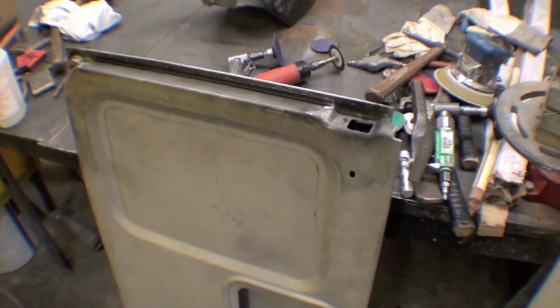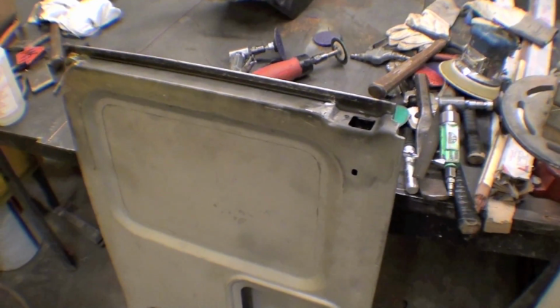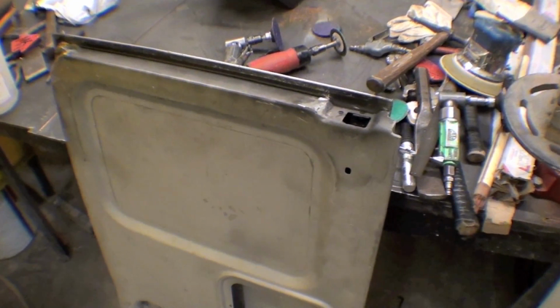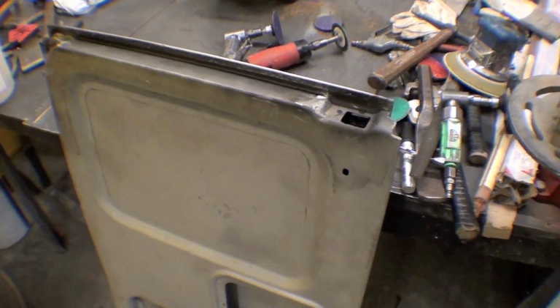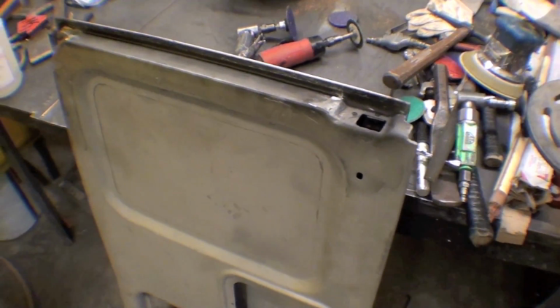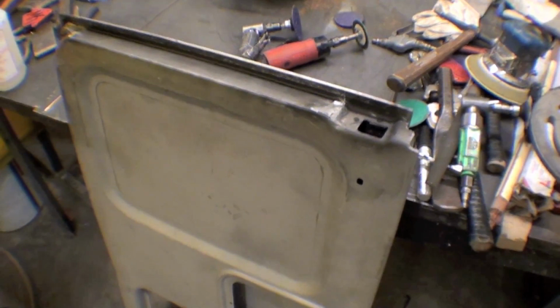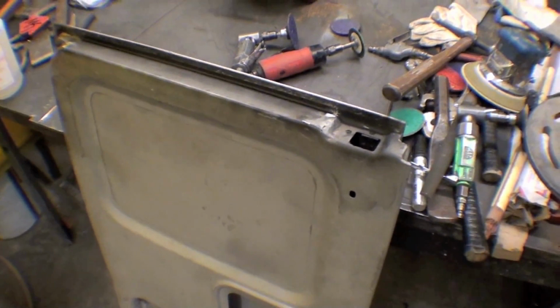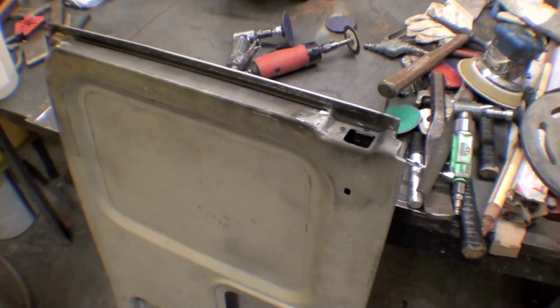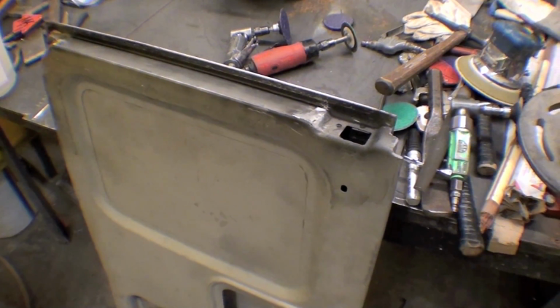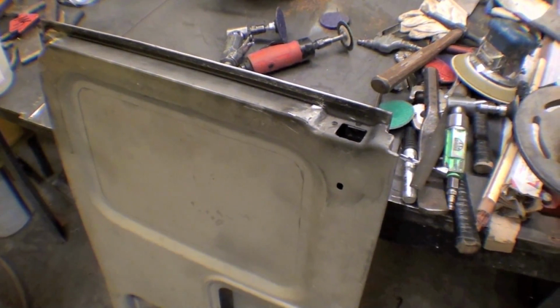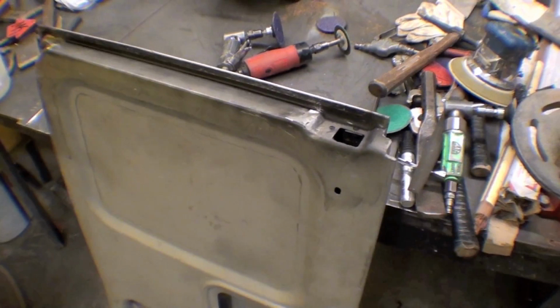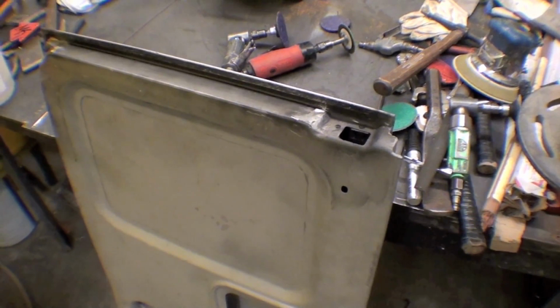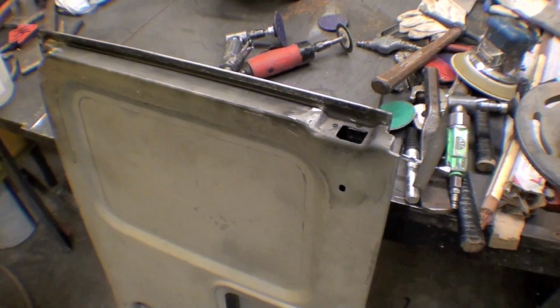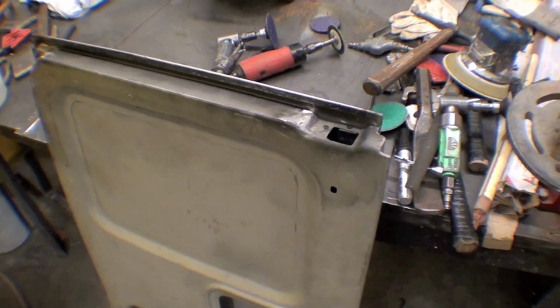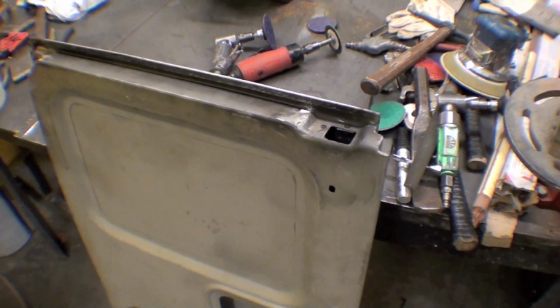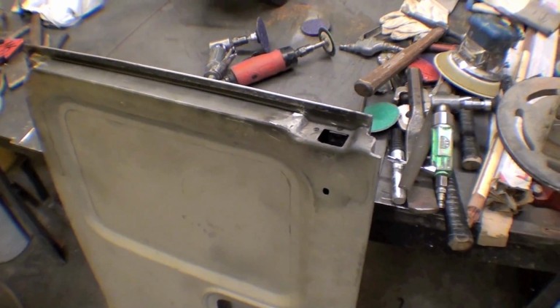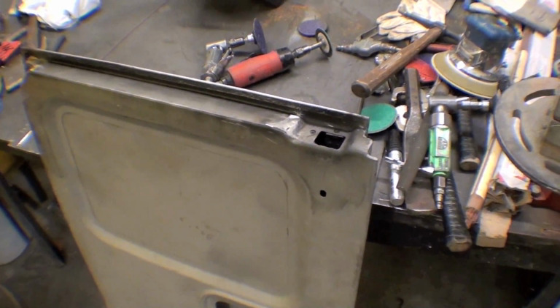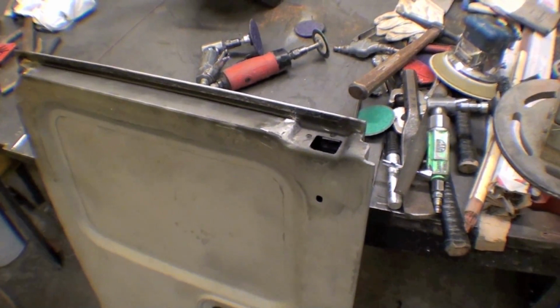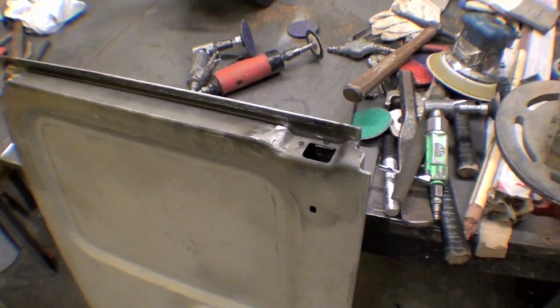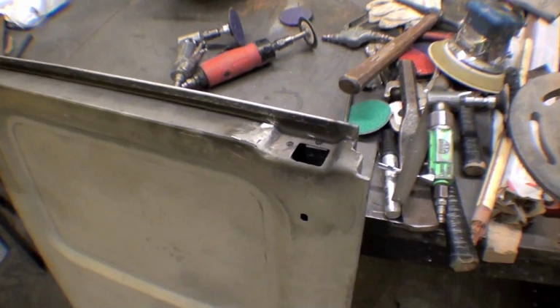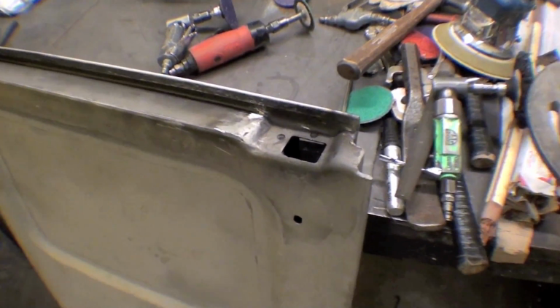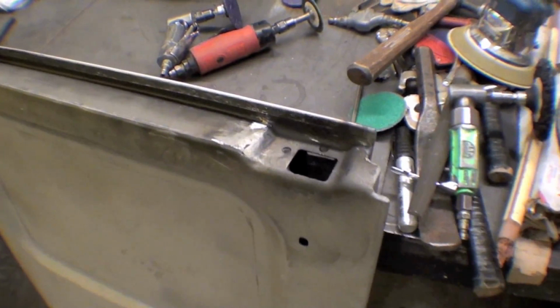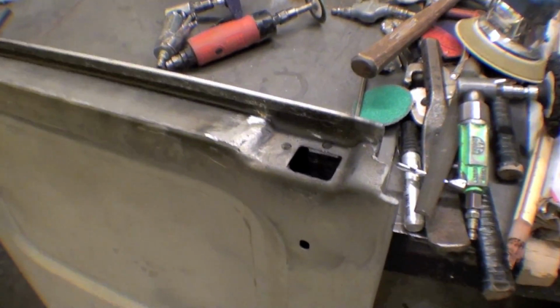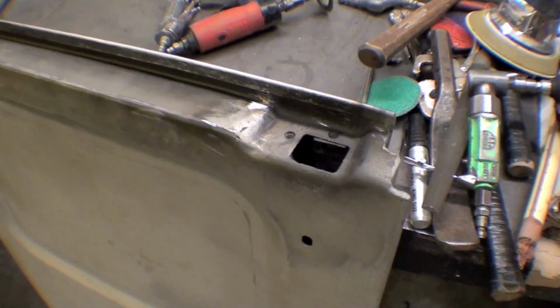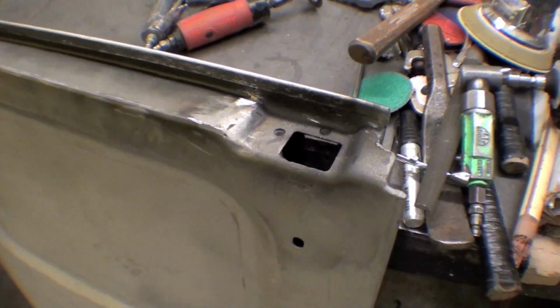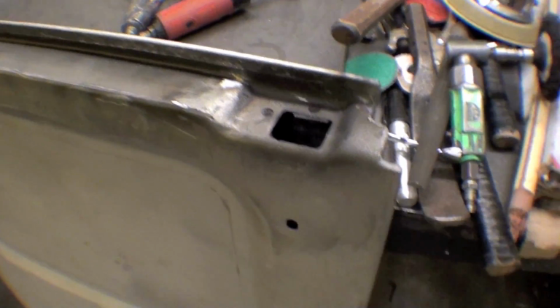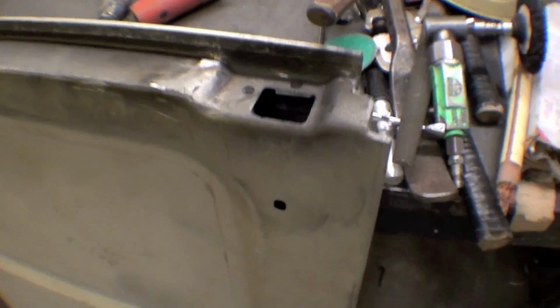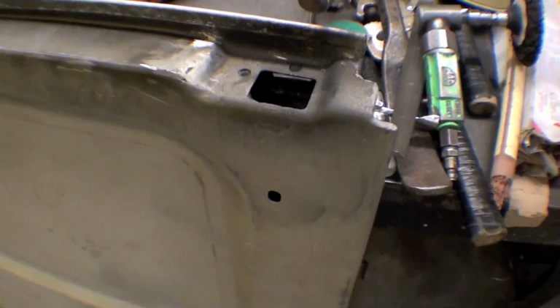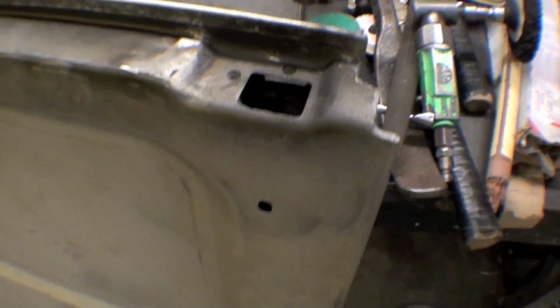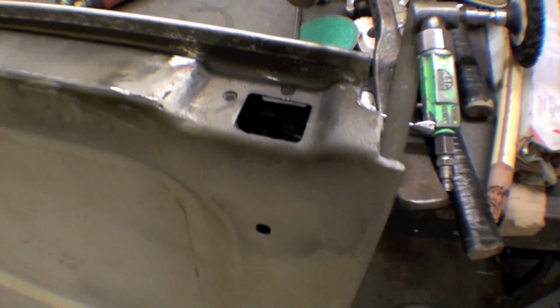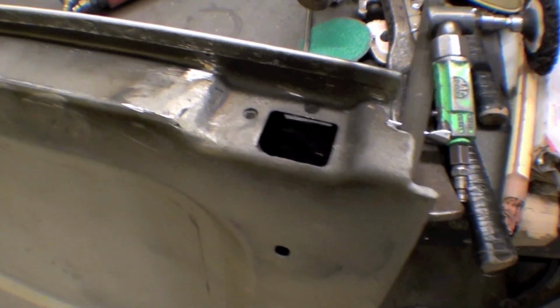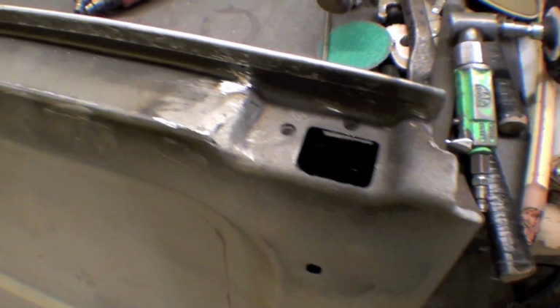All right, we're complete with the fabrication of the bottom of the door, and it looks fantastic. It really came out nice.